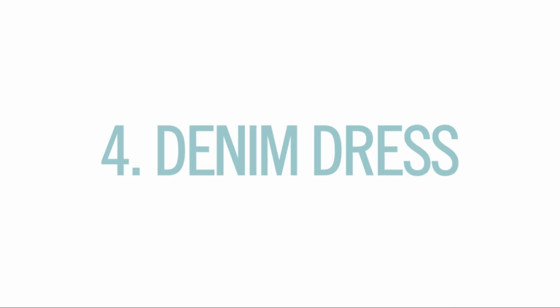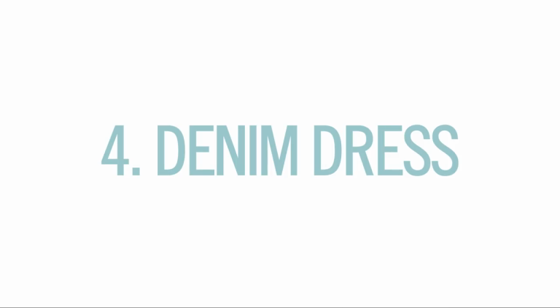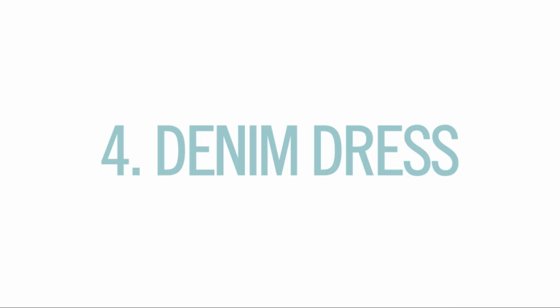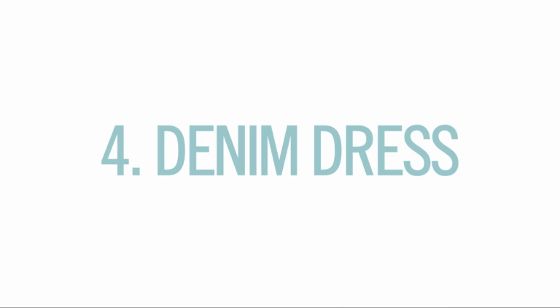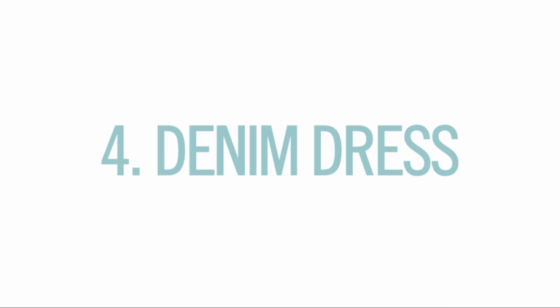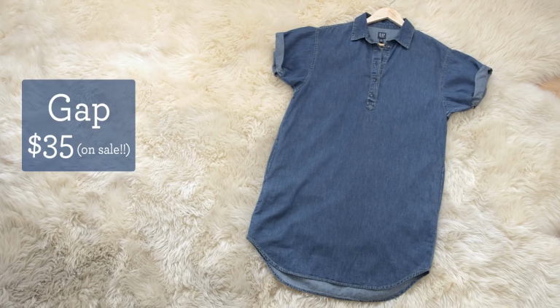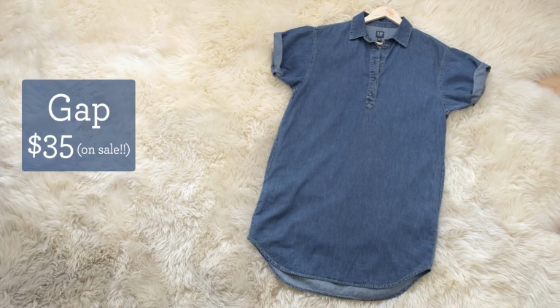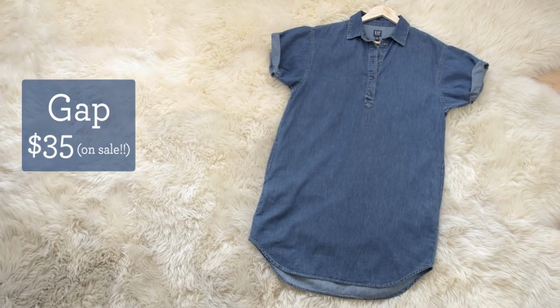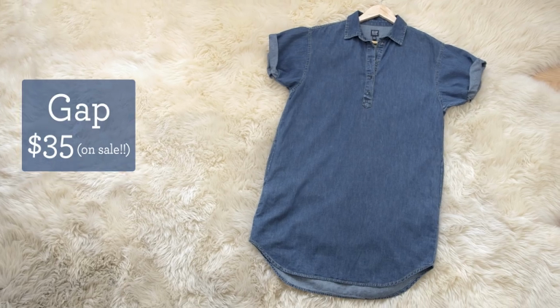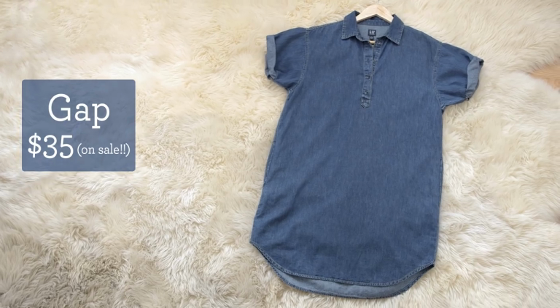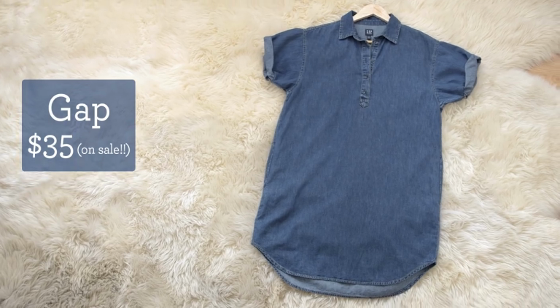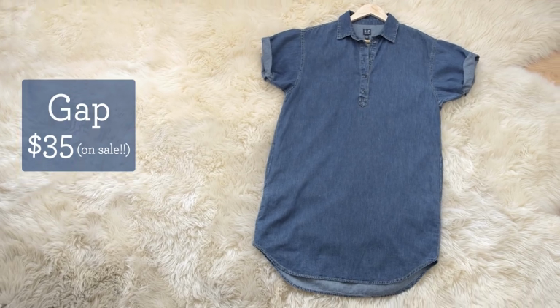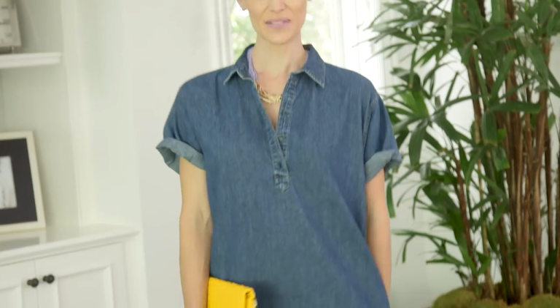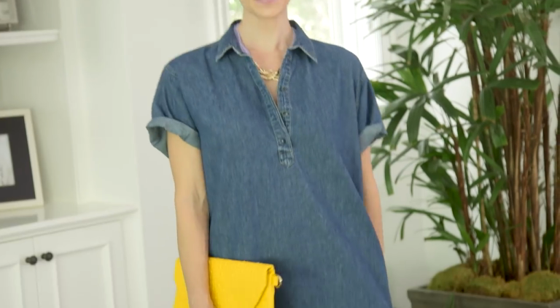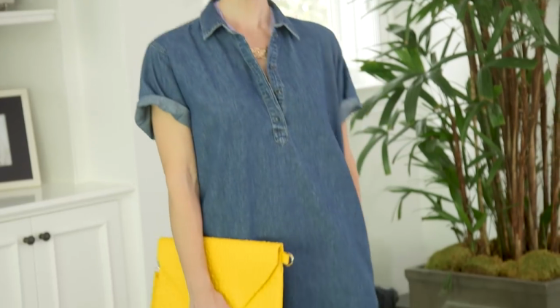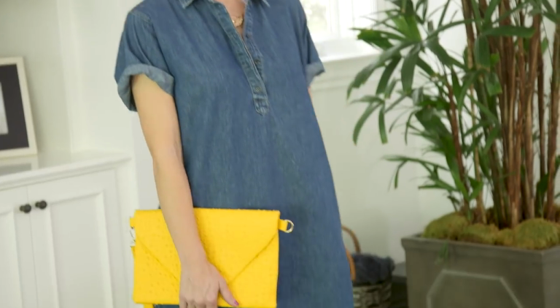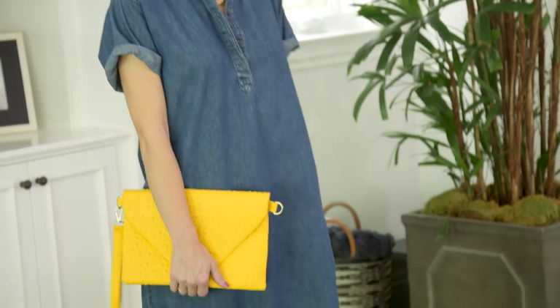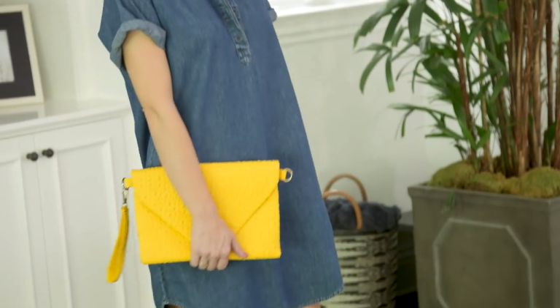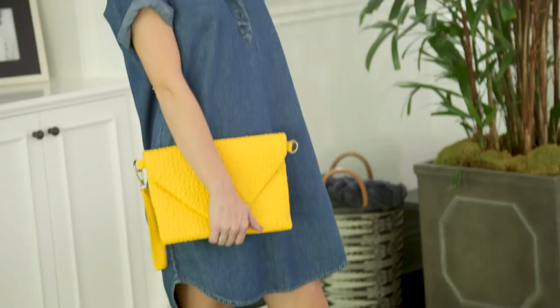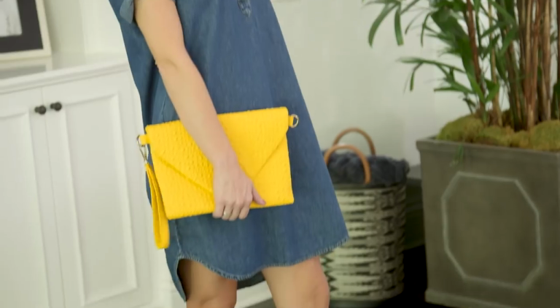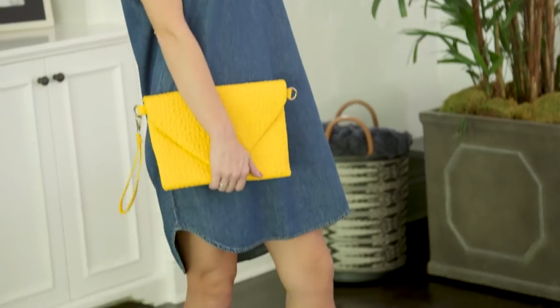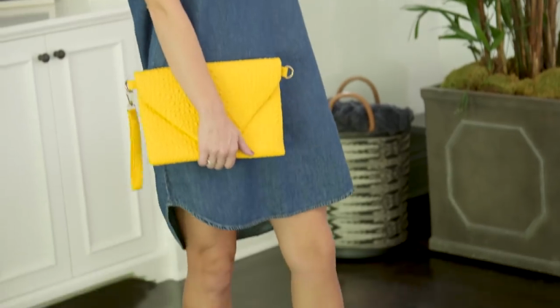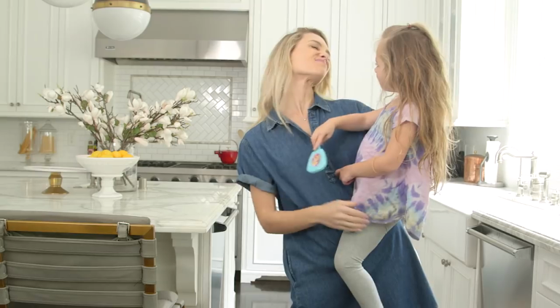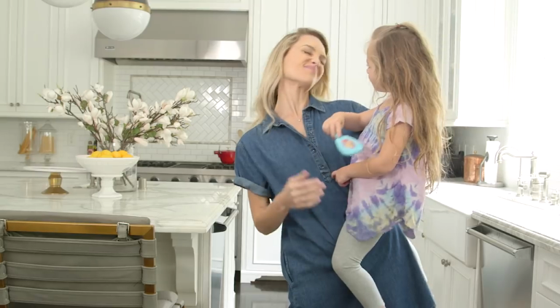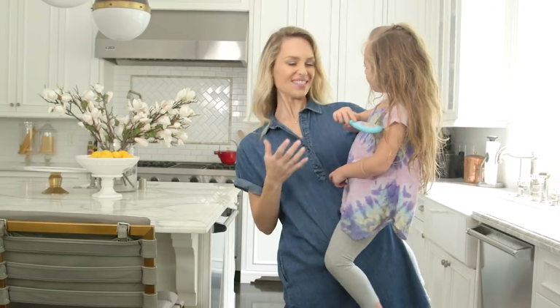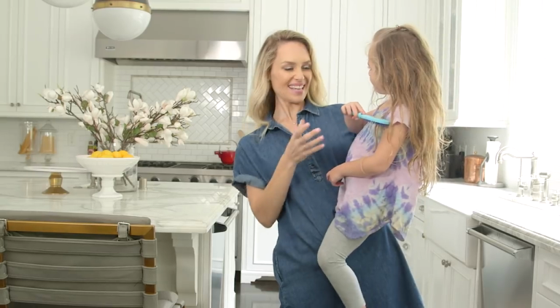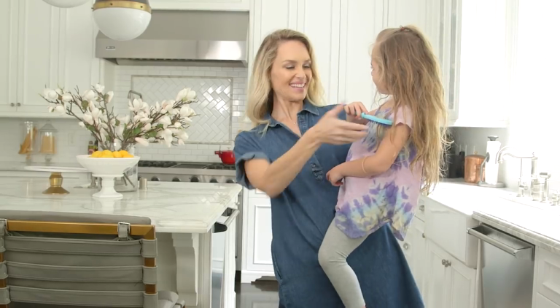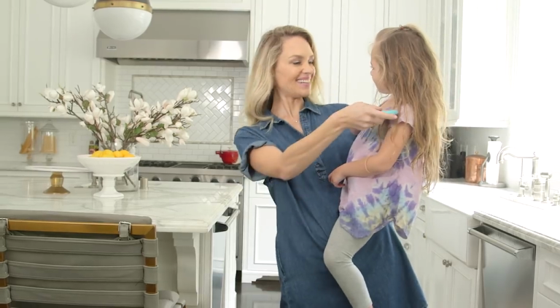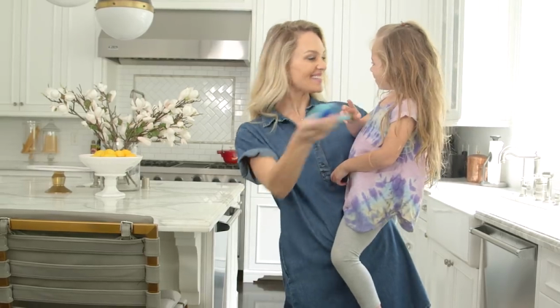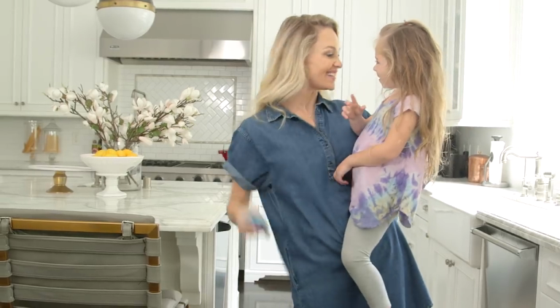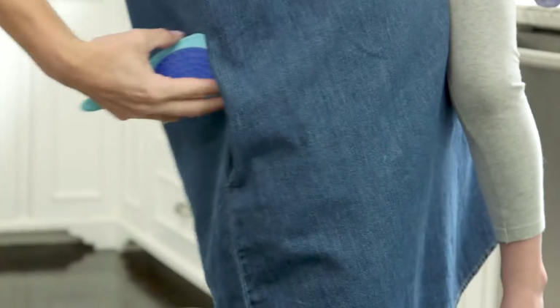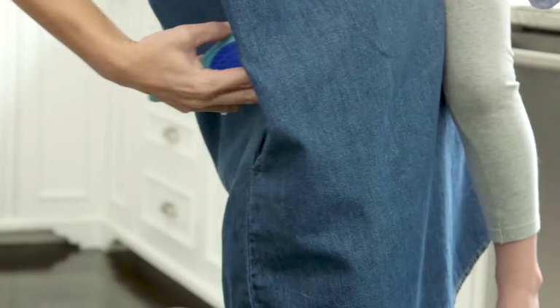Dark denim is super trendy this spring, which is the perfect excuse to rock a comfy denim dress. And I highly recommend getting one with pockets.